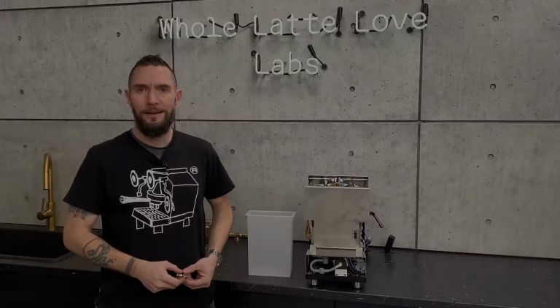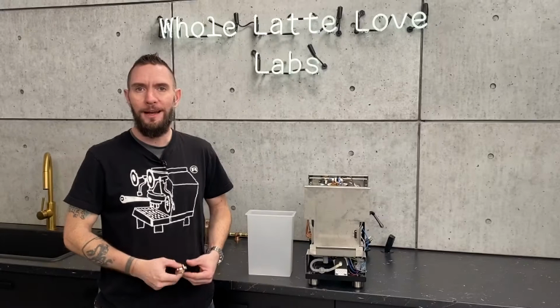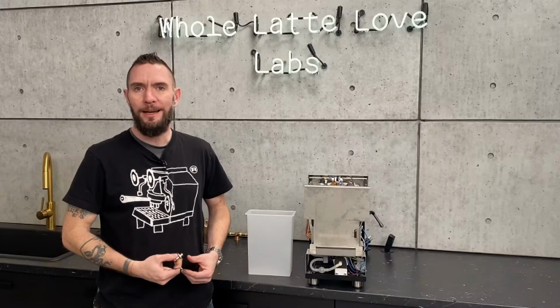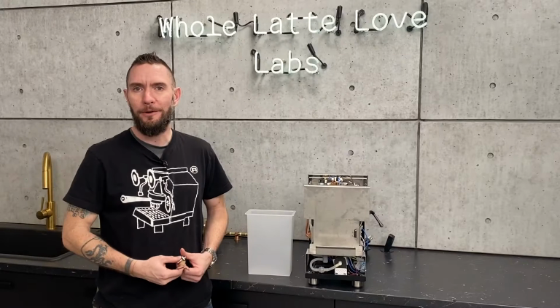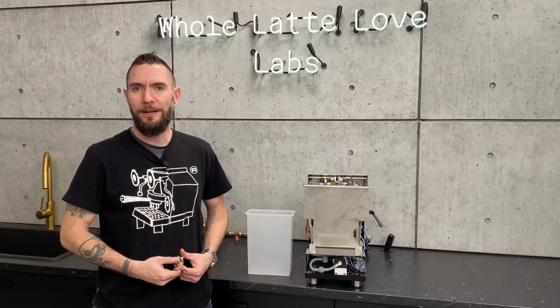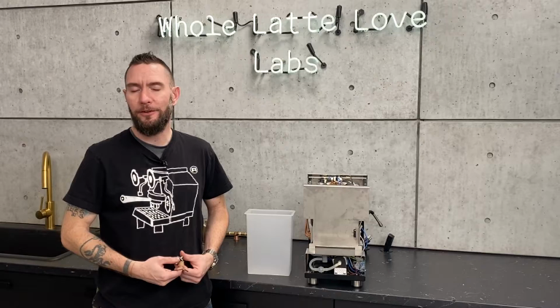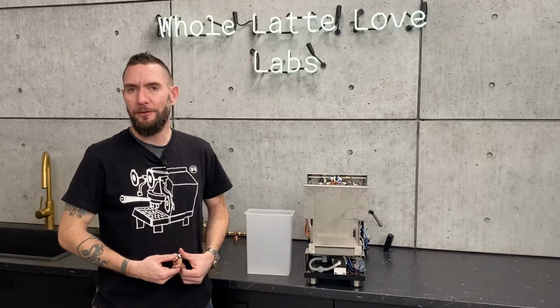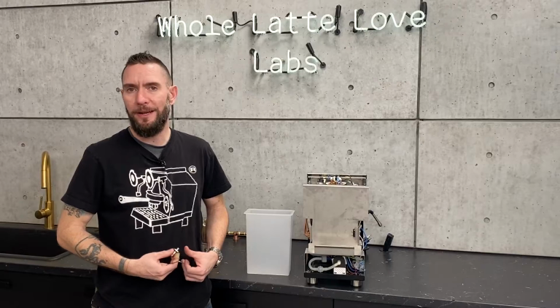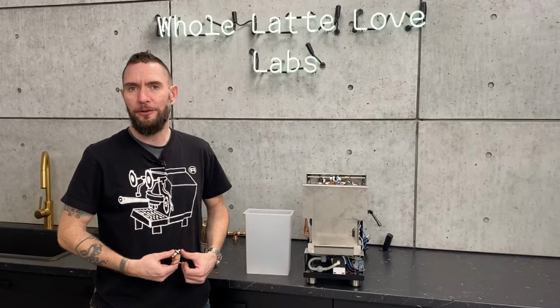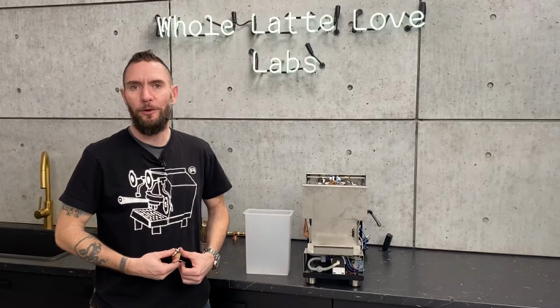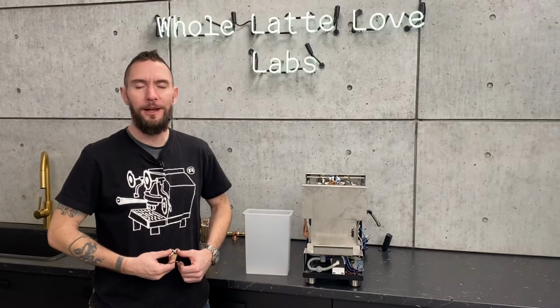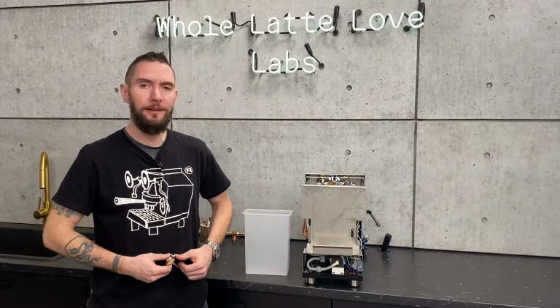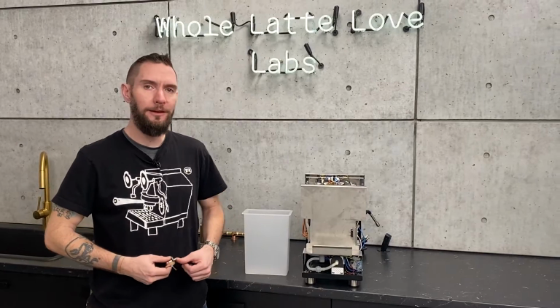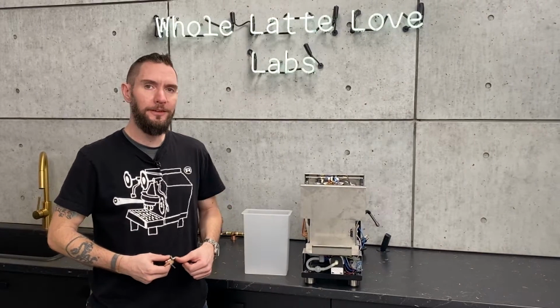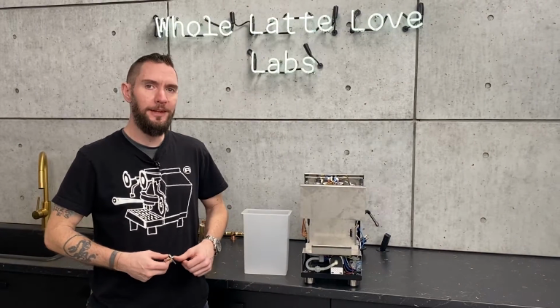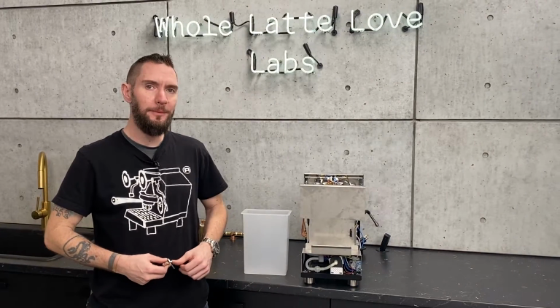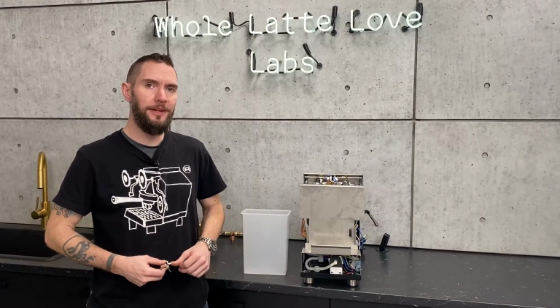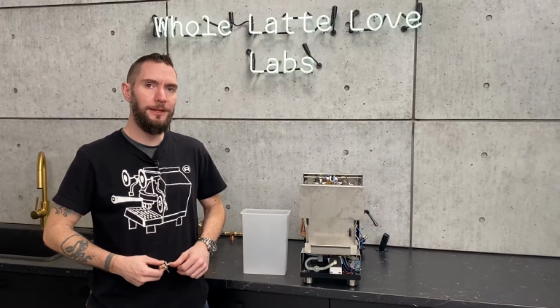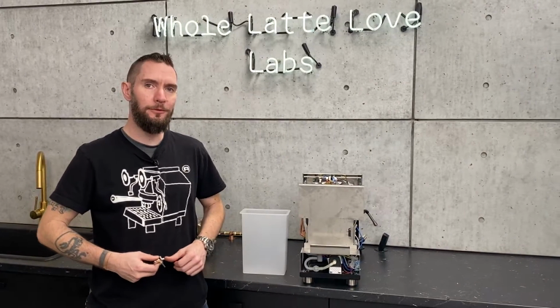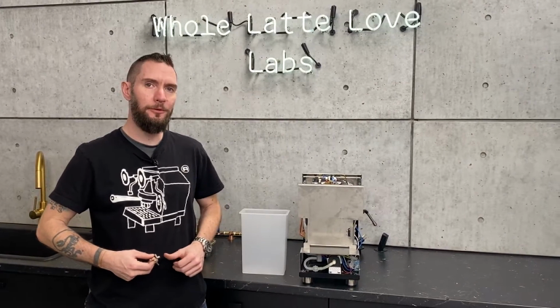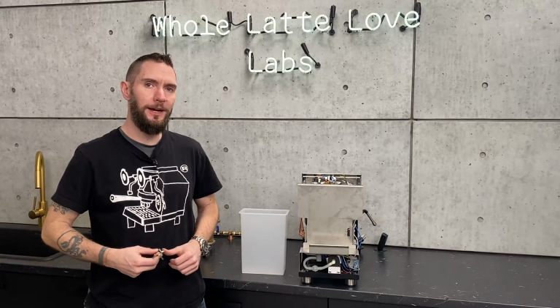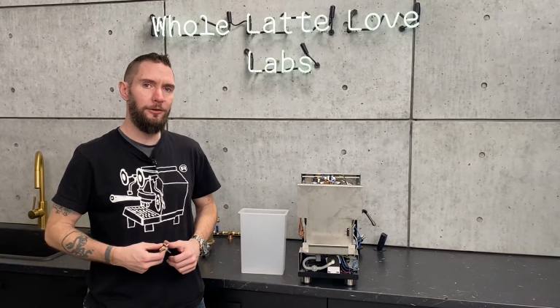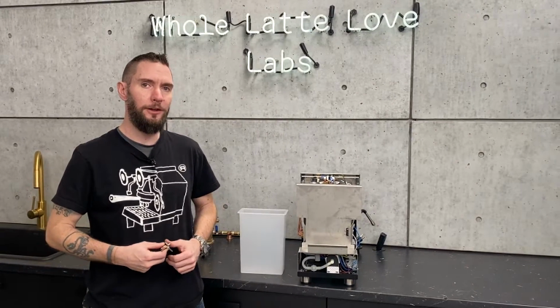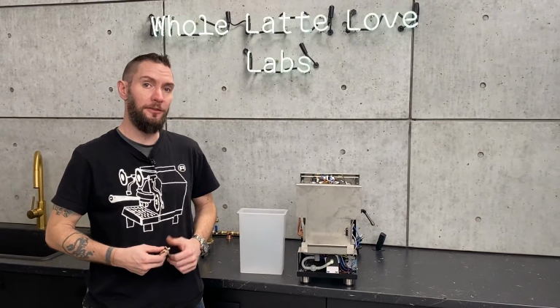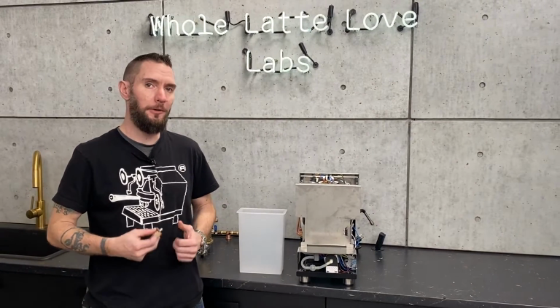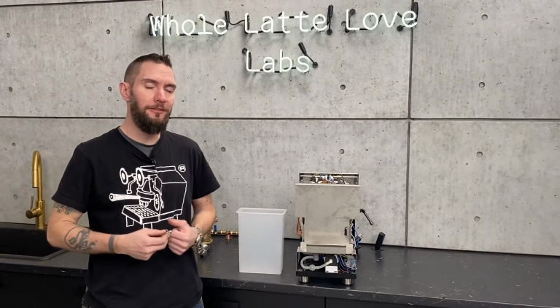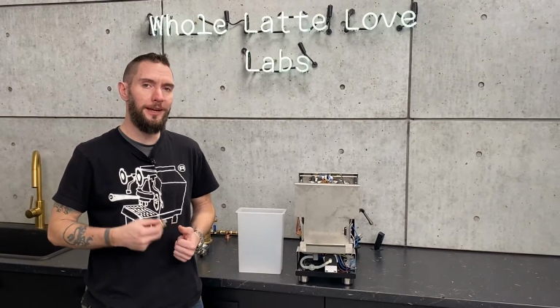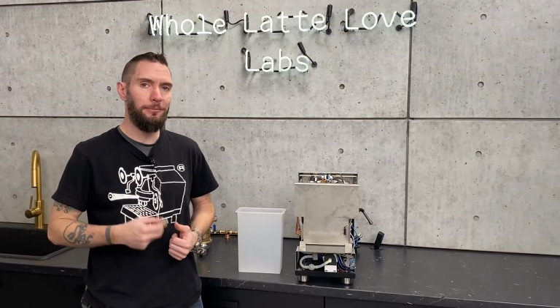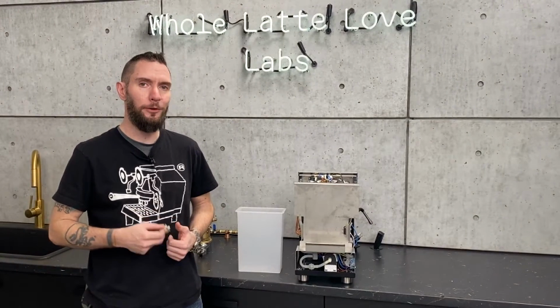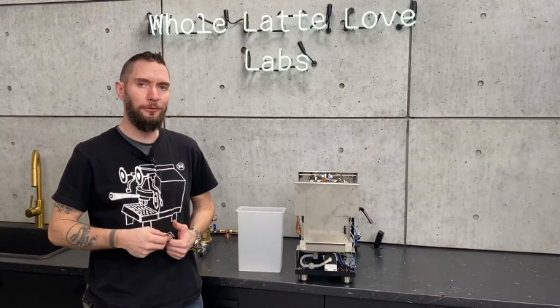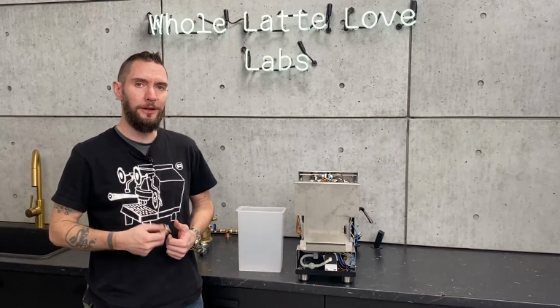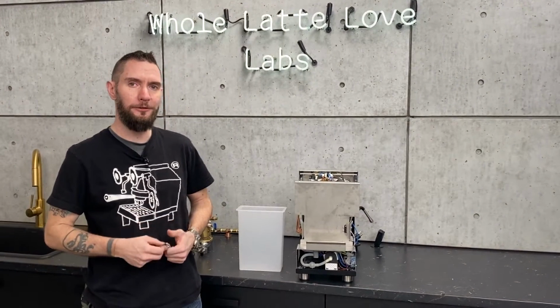Hi, I'm Brian, service manager at Whole Latte Love, and today I'm going to take you through the hydraulics of a Profitec Pro 300.